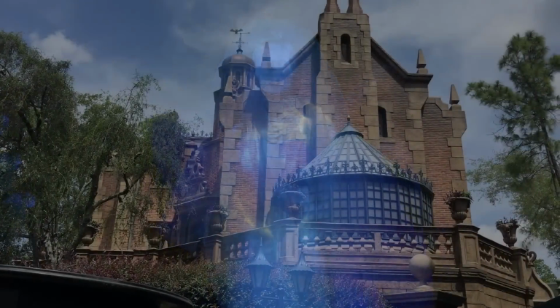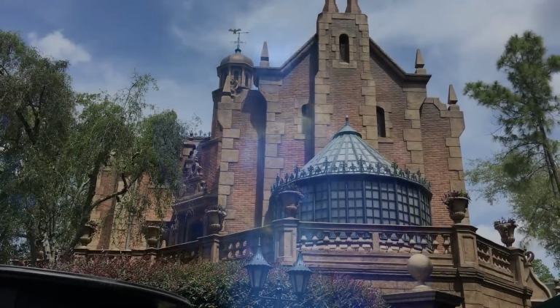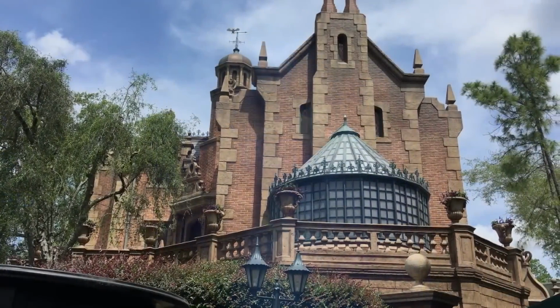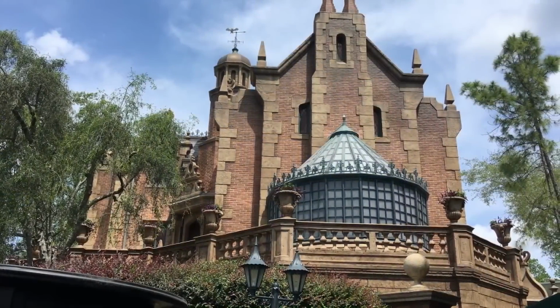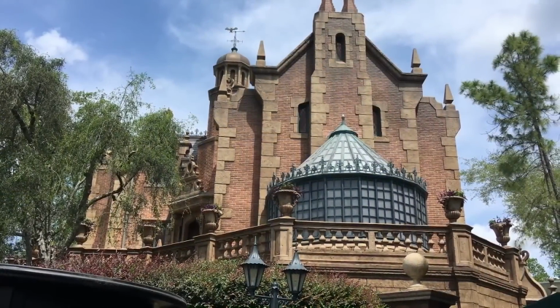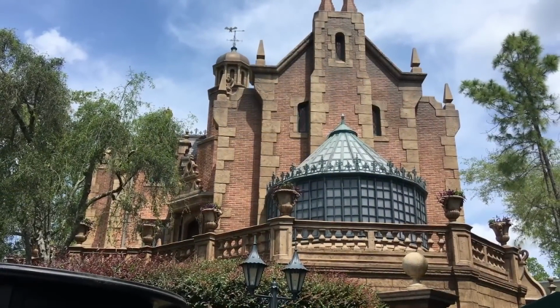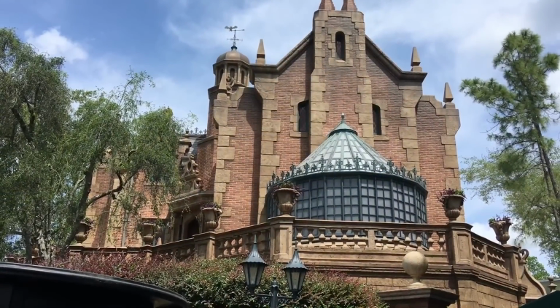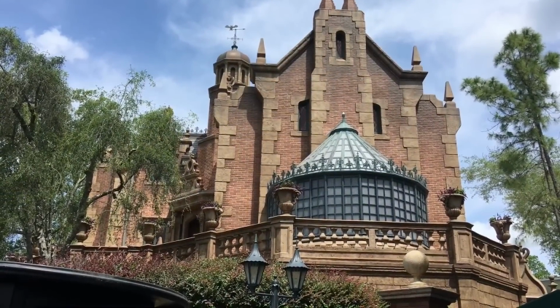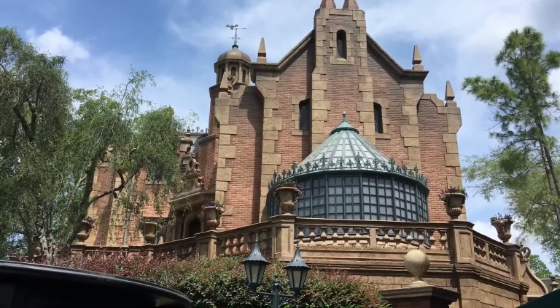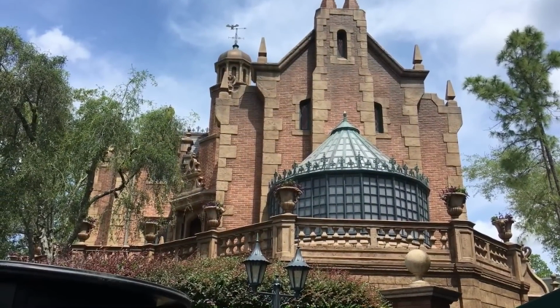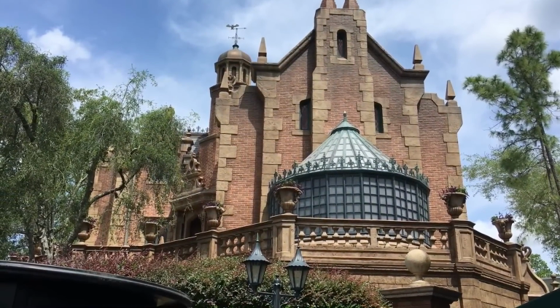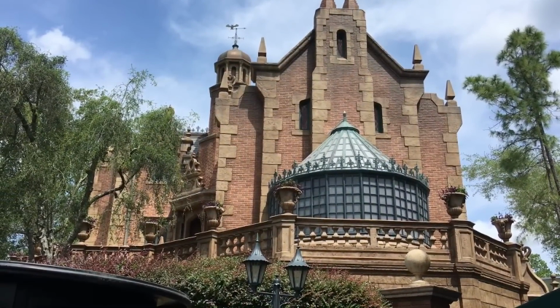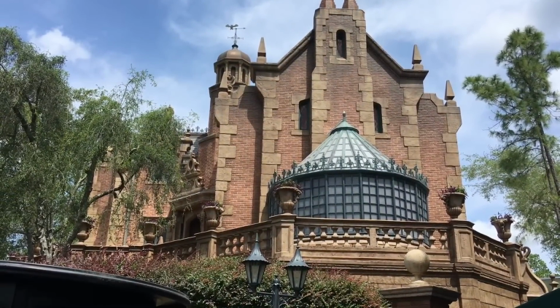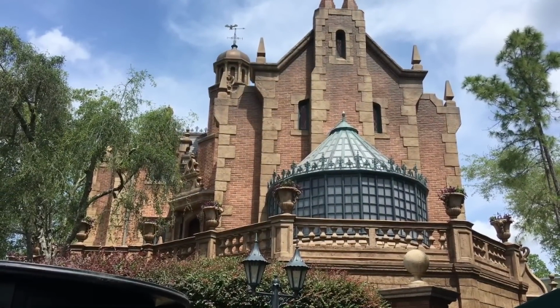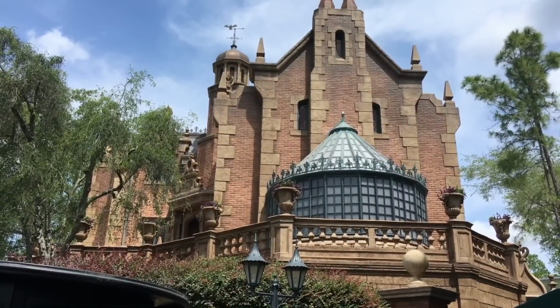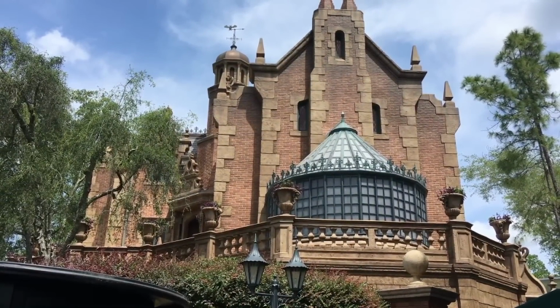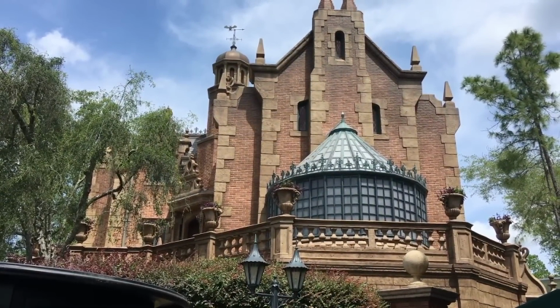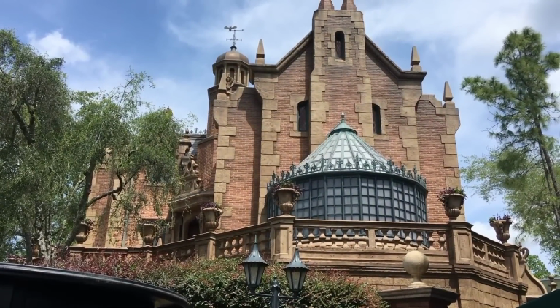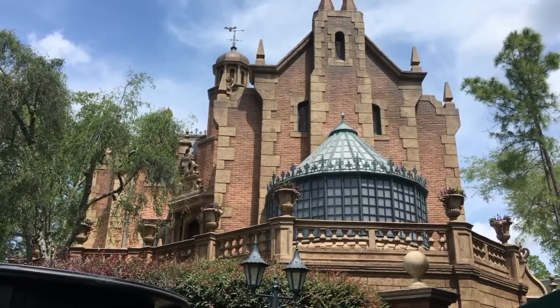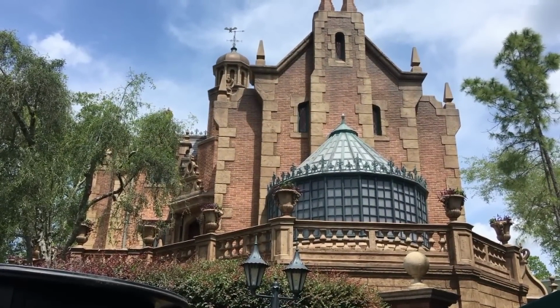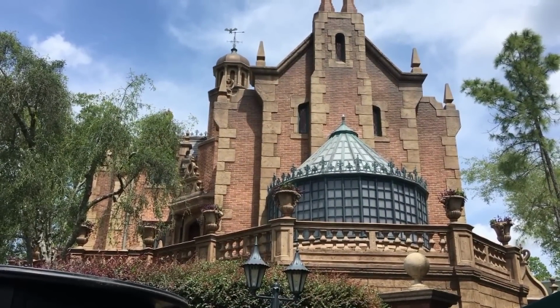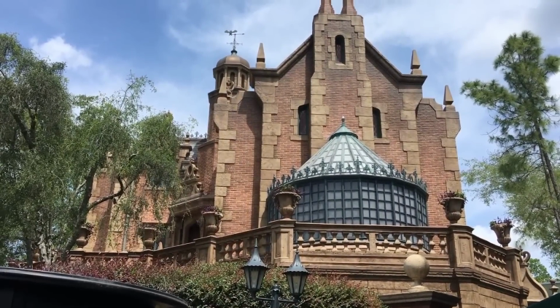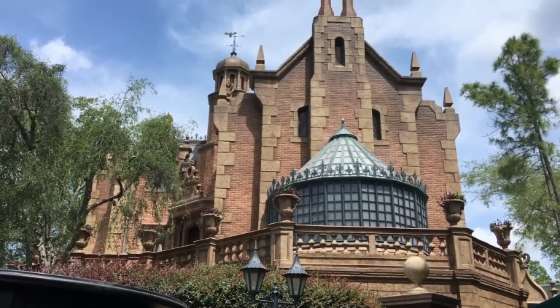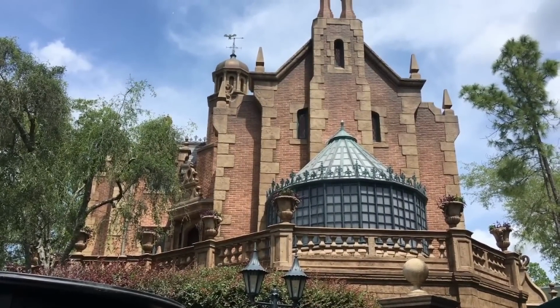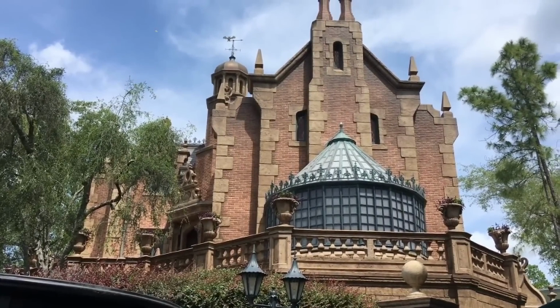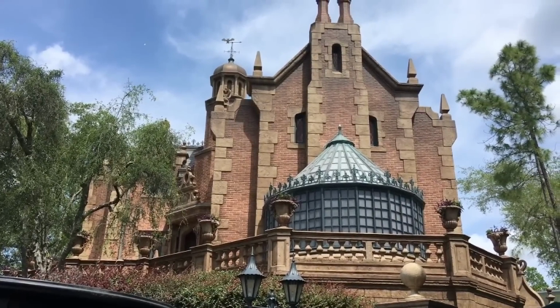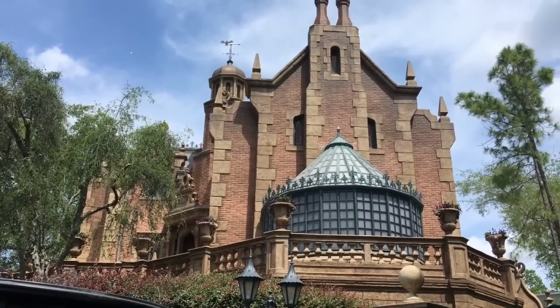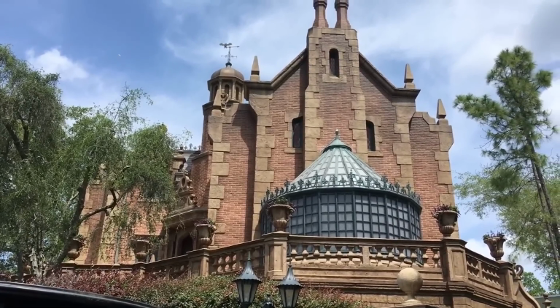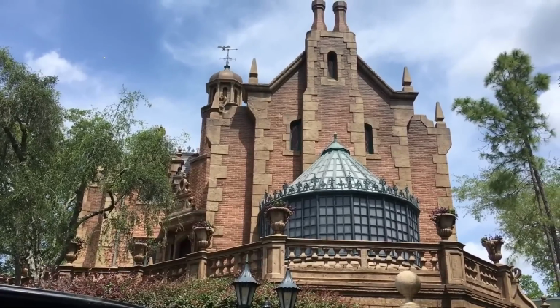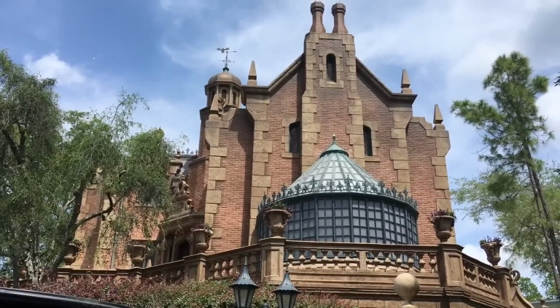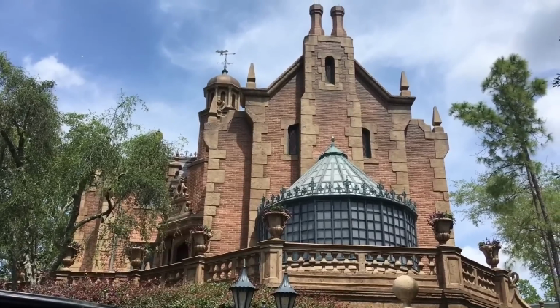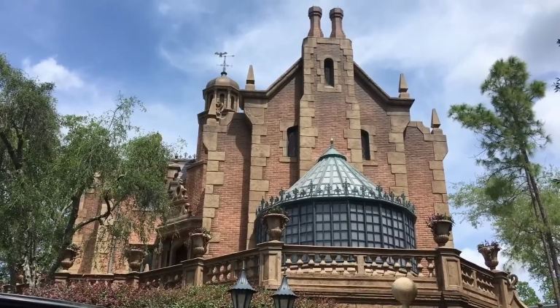It also makes a difference if you have multiple Magic Kingdom days on your trip, or just one to get everything in.